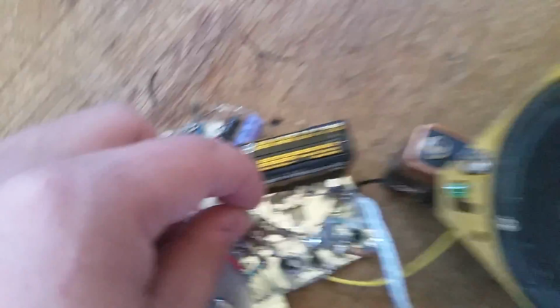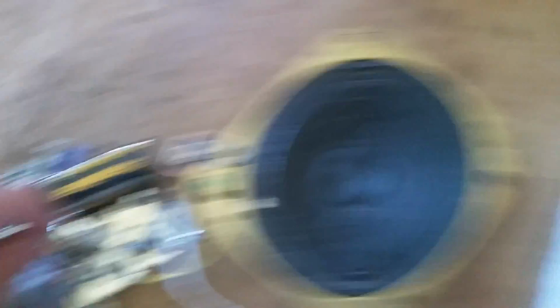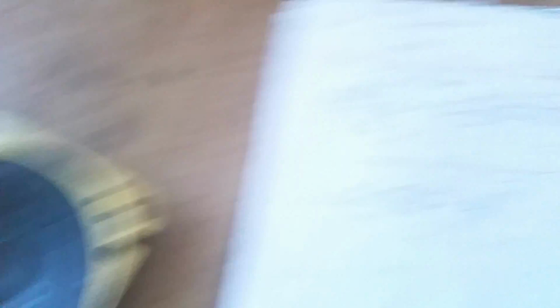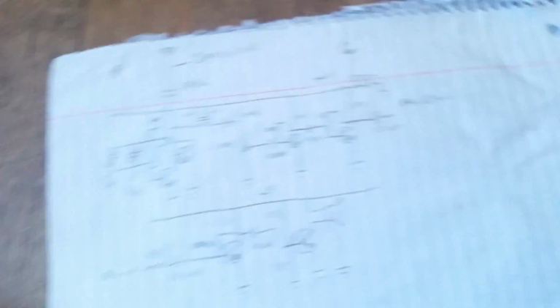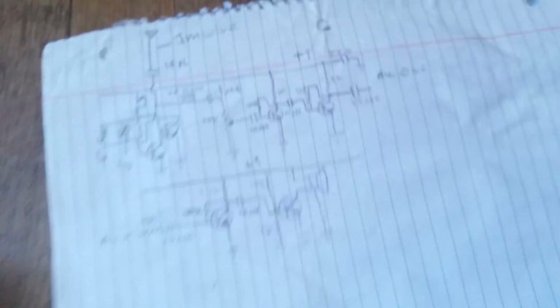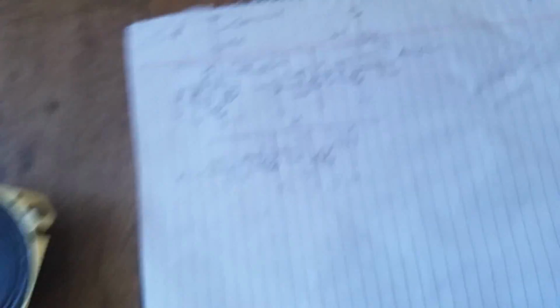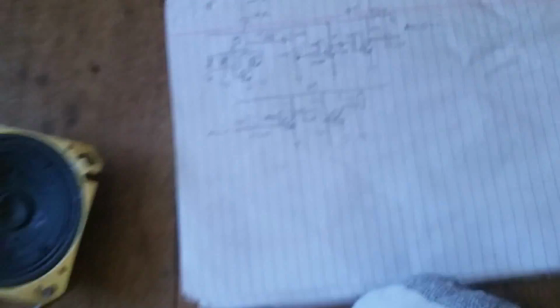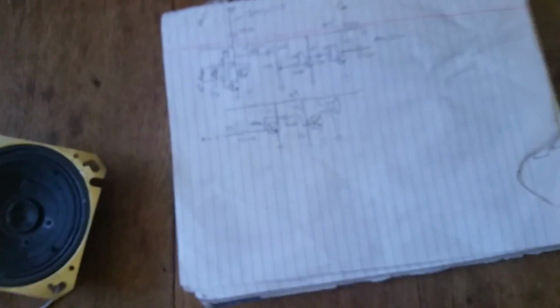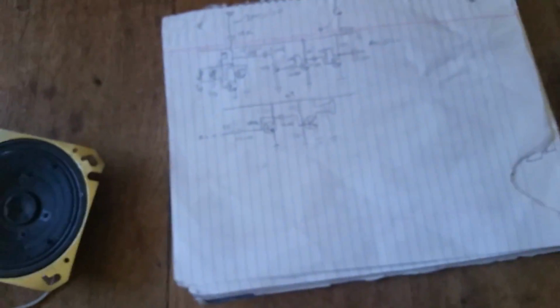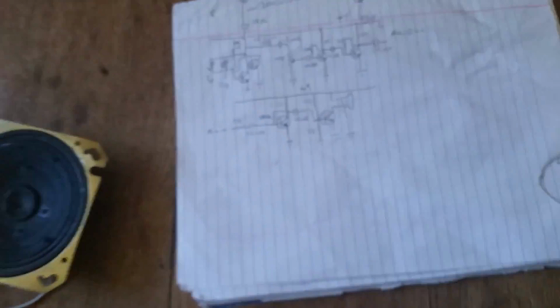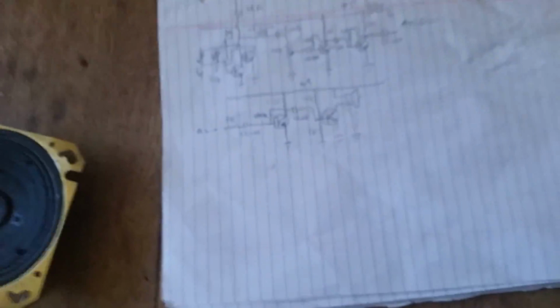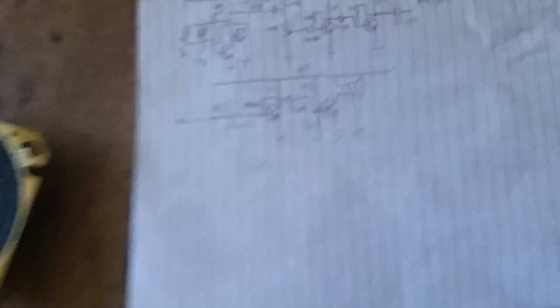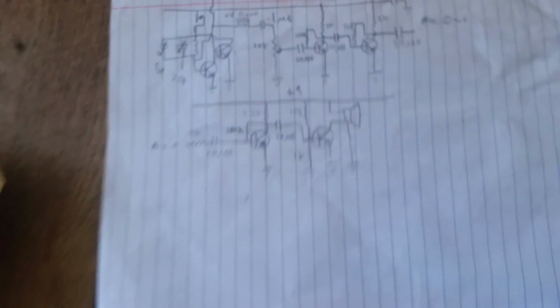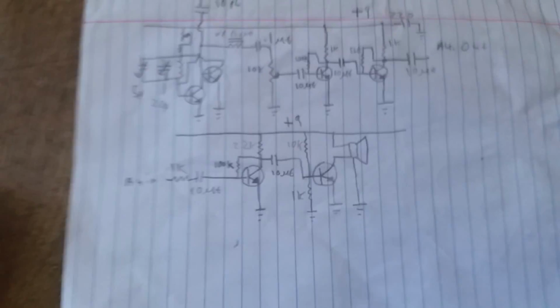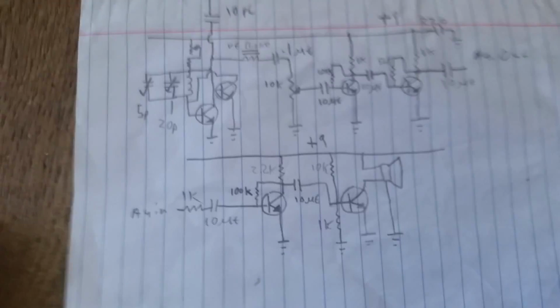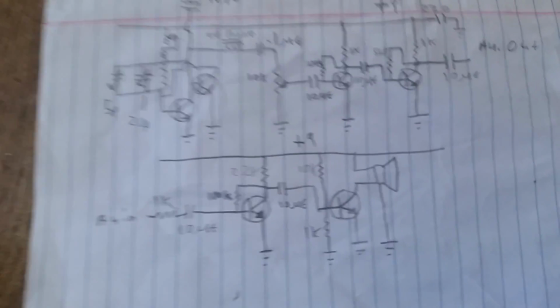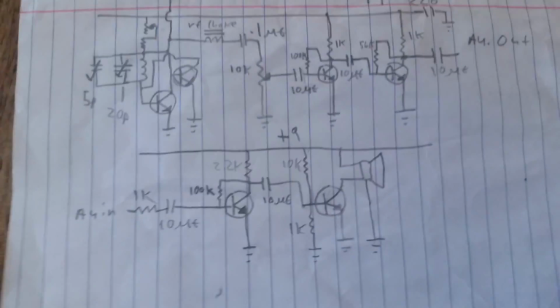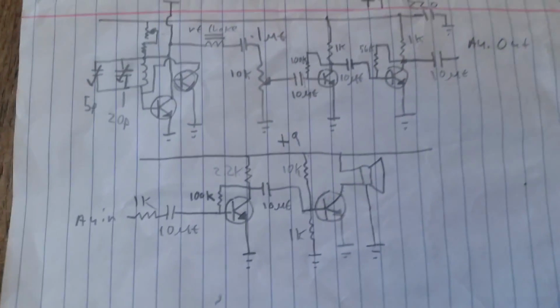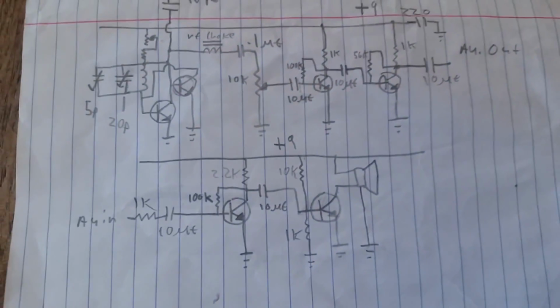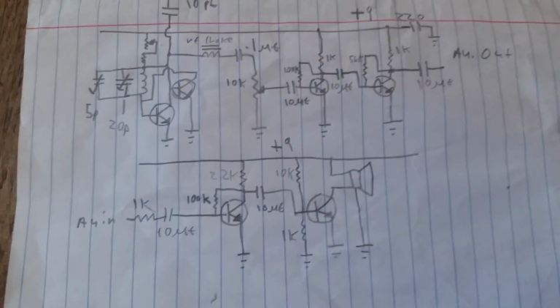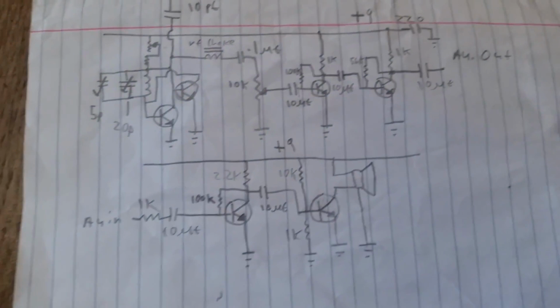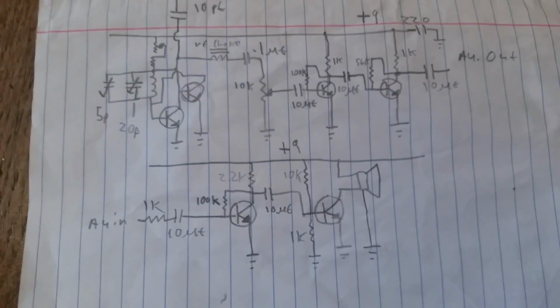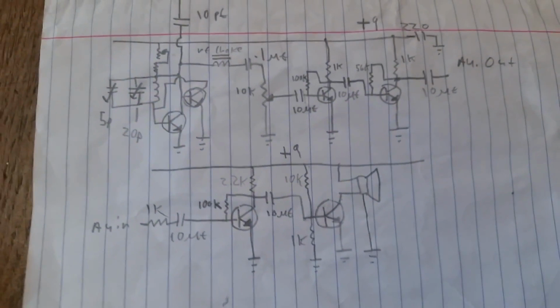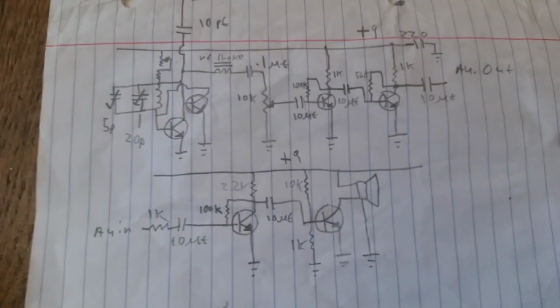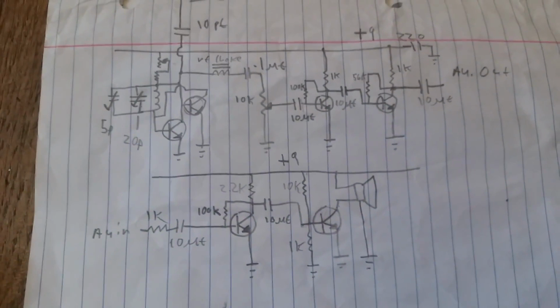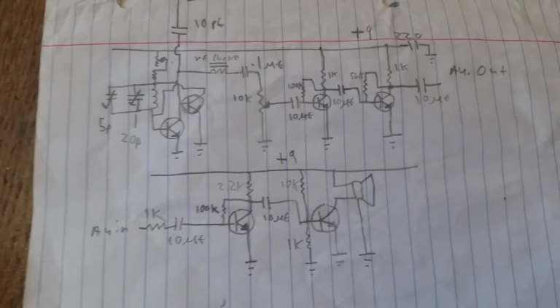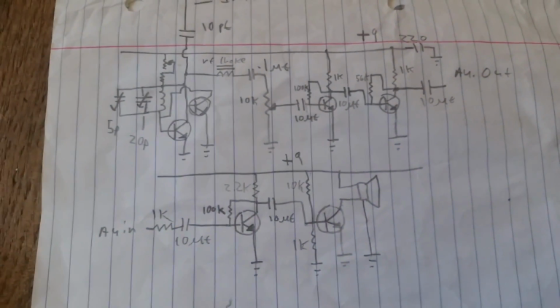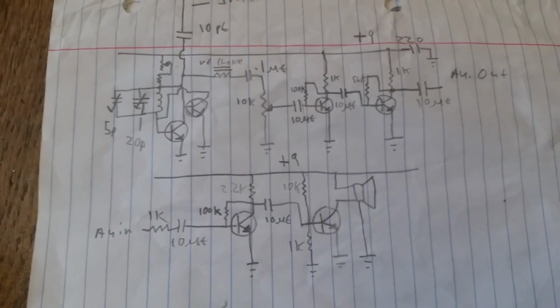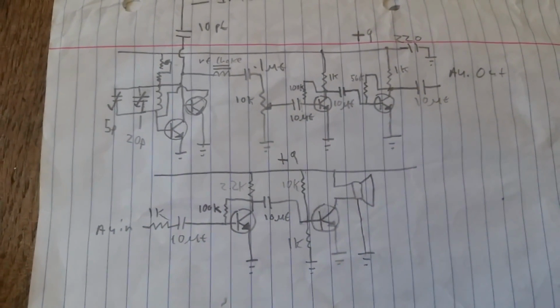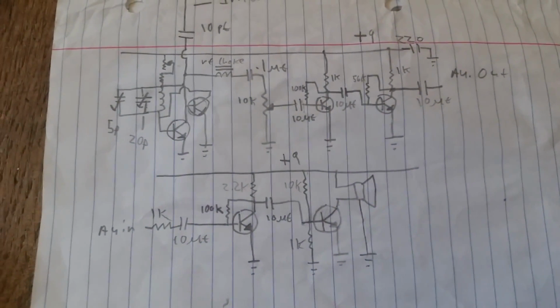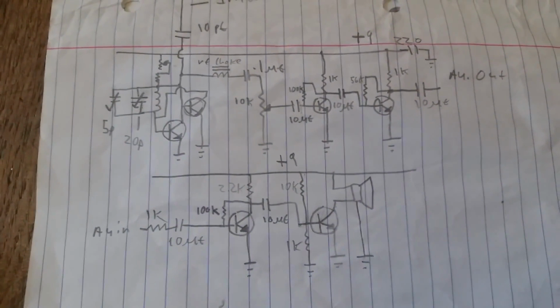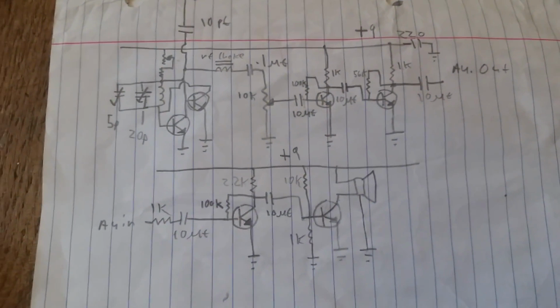Here's the circuit. You can see it uses six transistors.